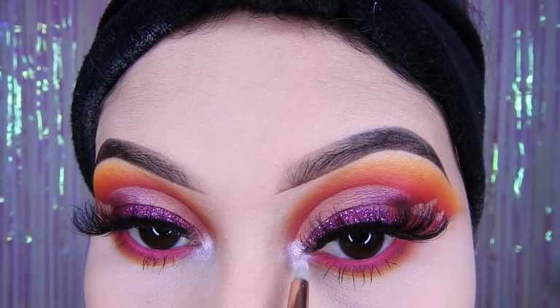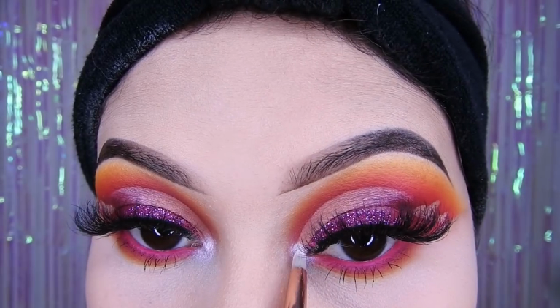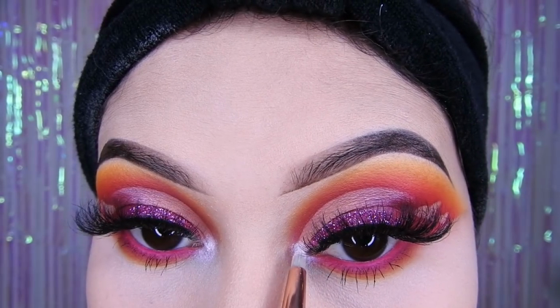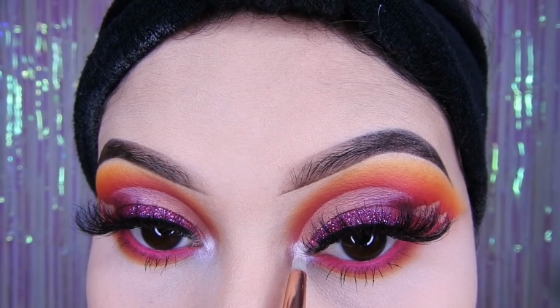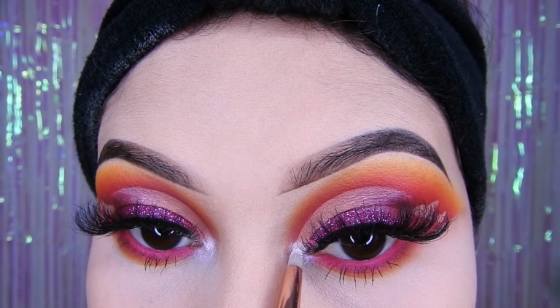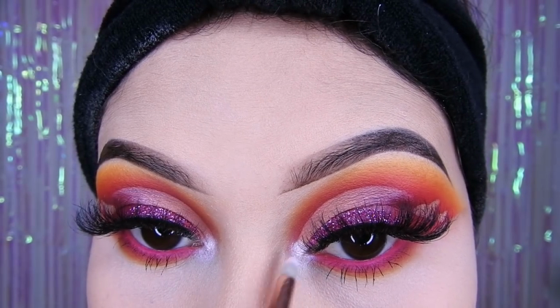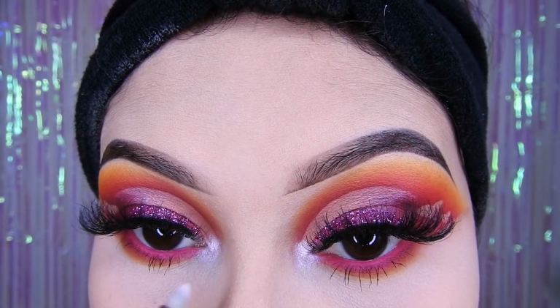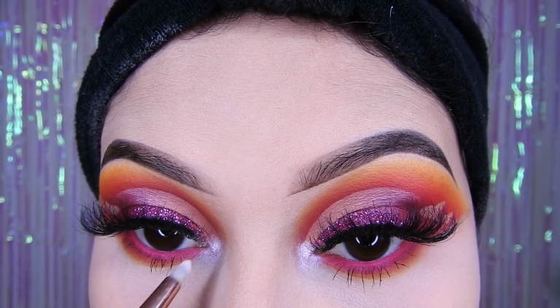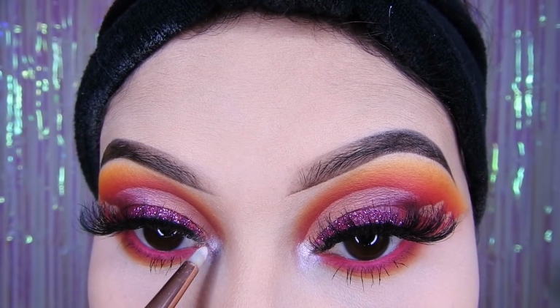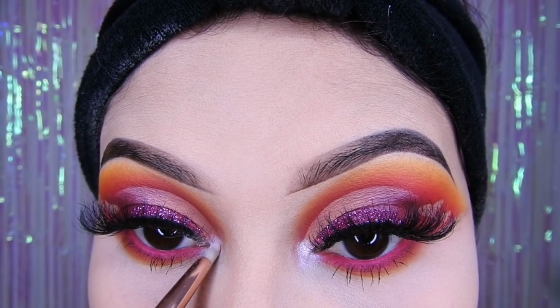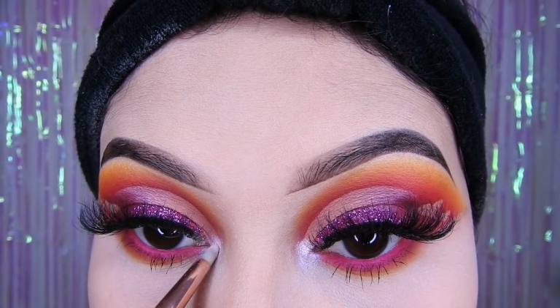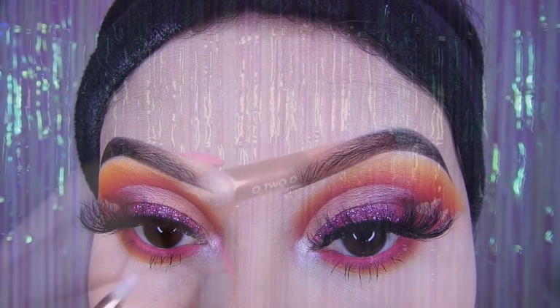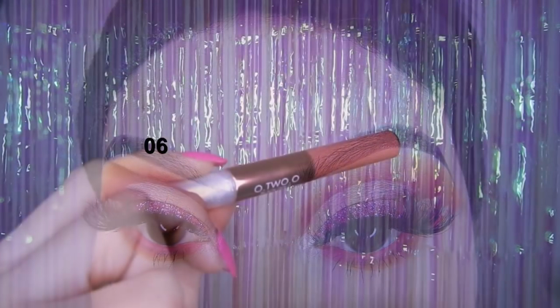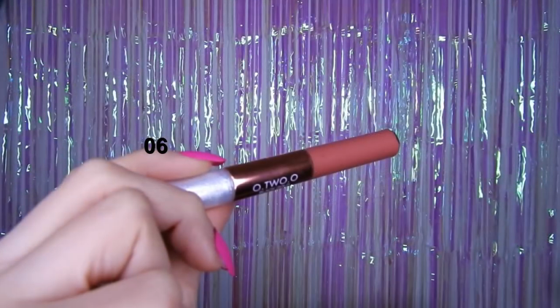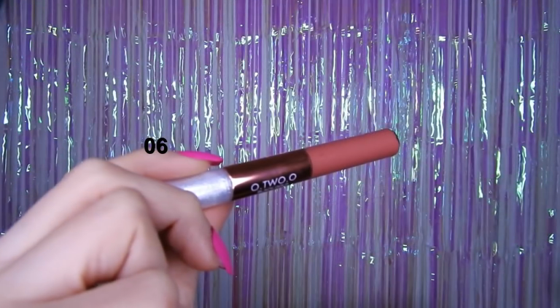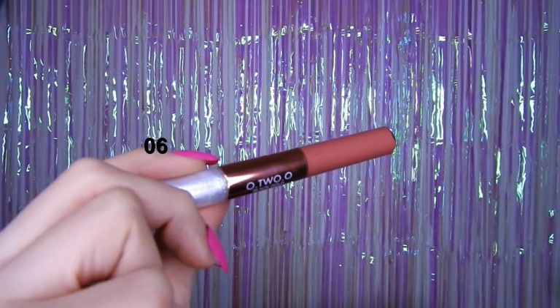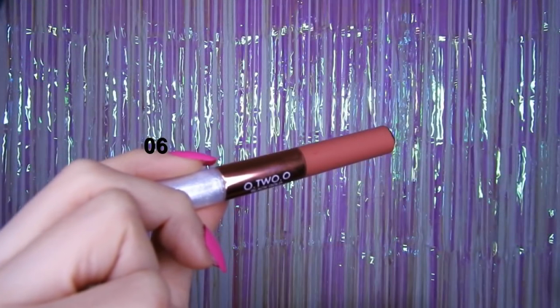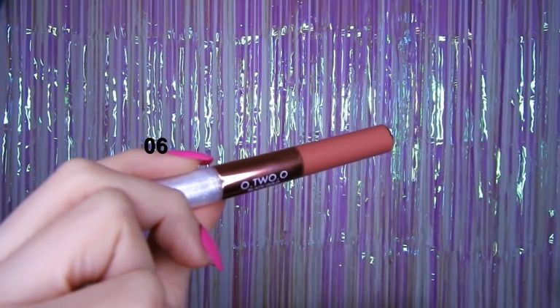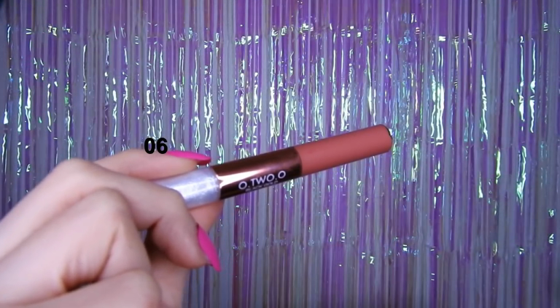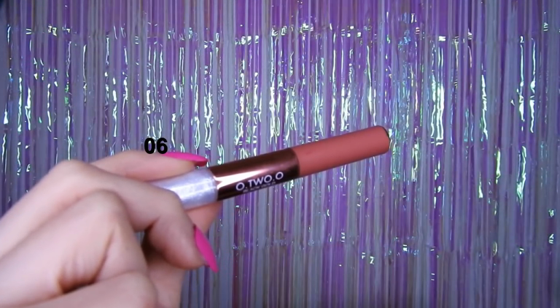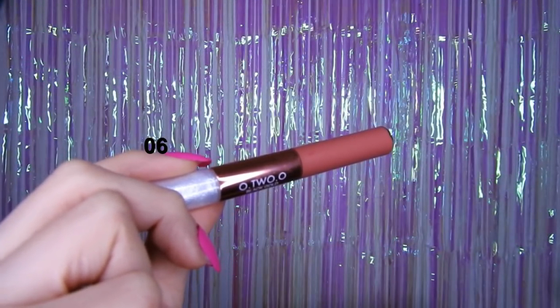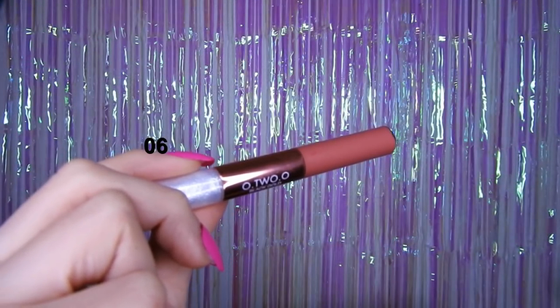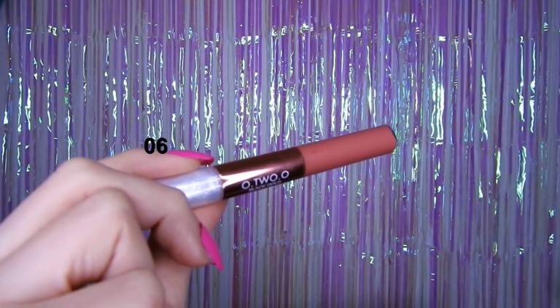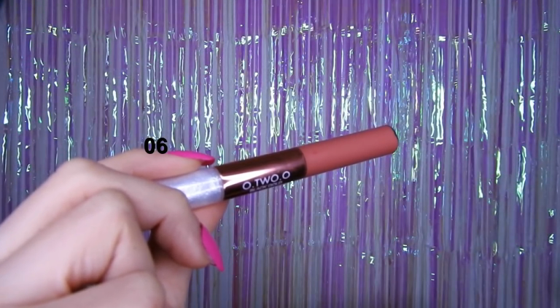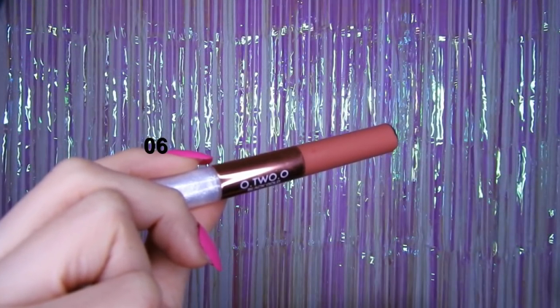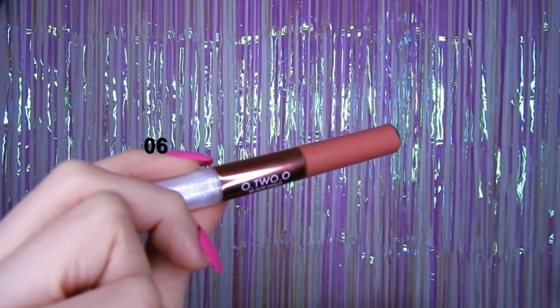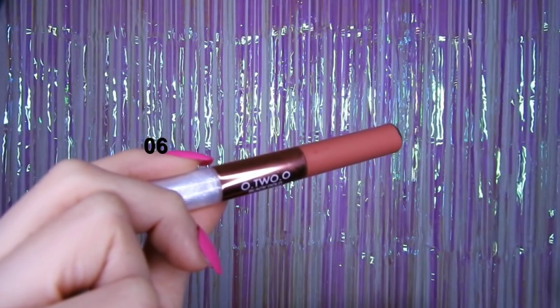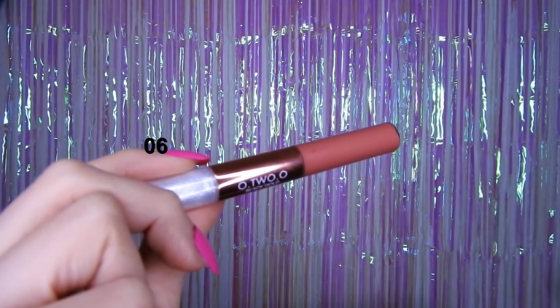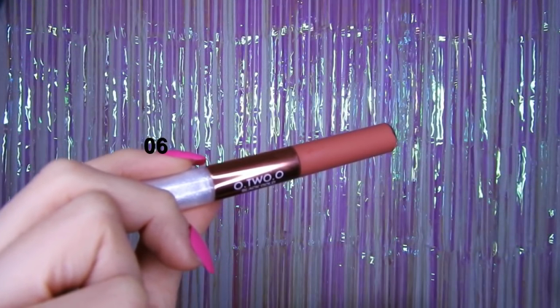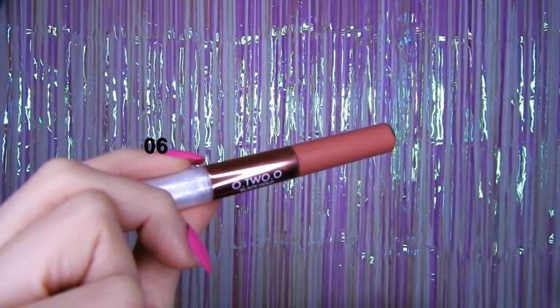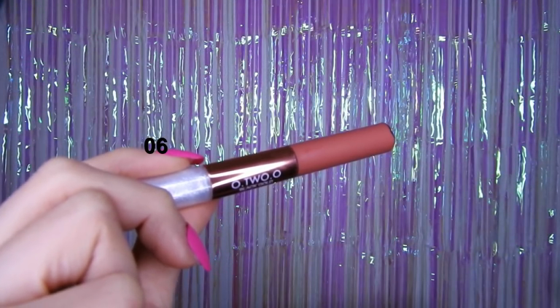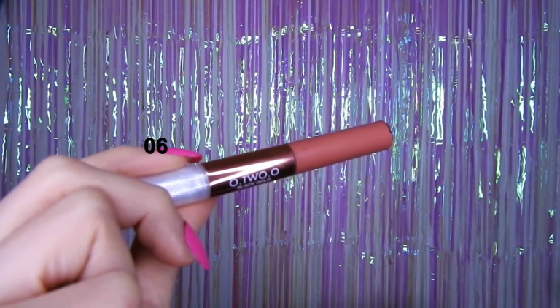Y bueno, ya ahí acabamos con los ojitos. El labial que utilizaré es el de Otsuo.